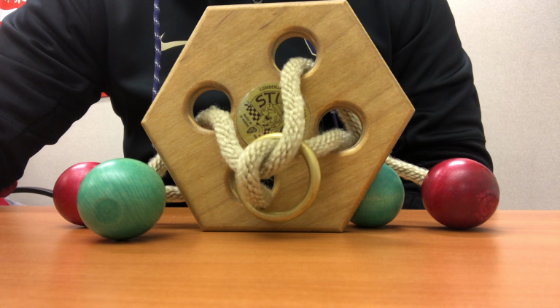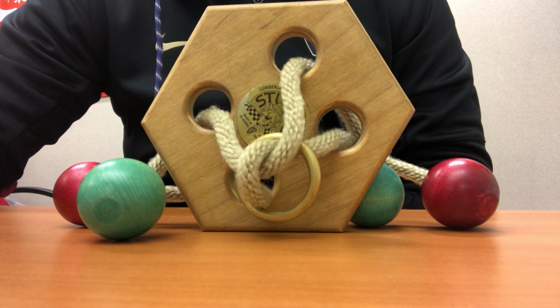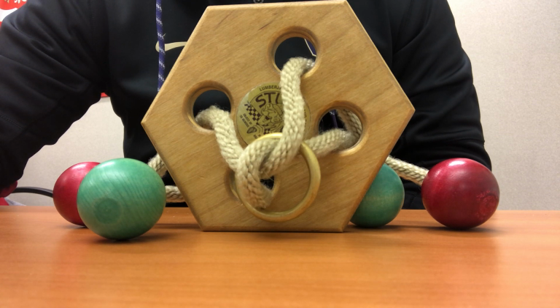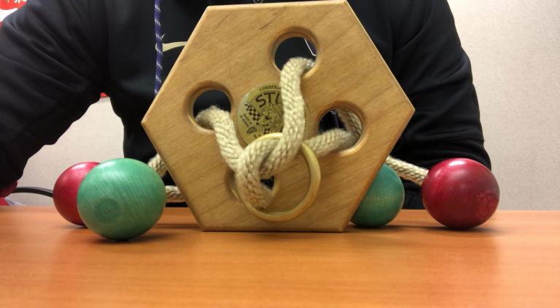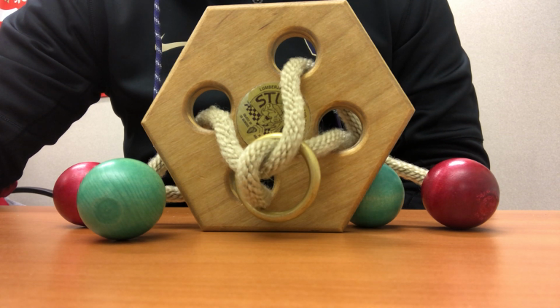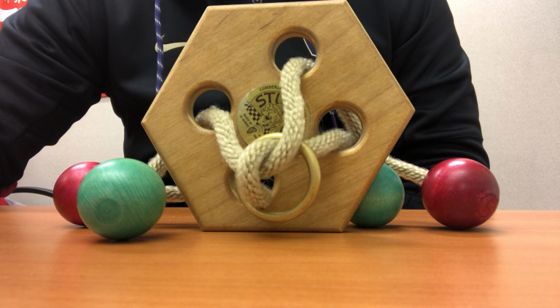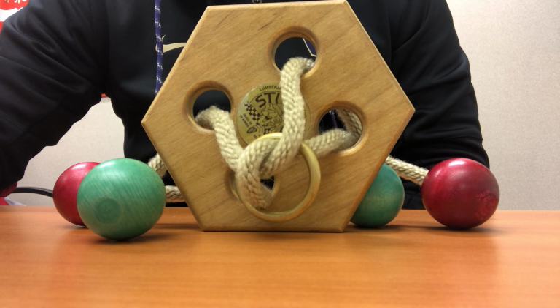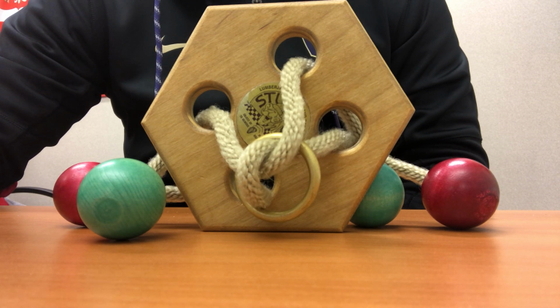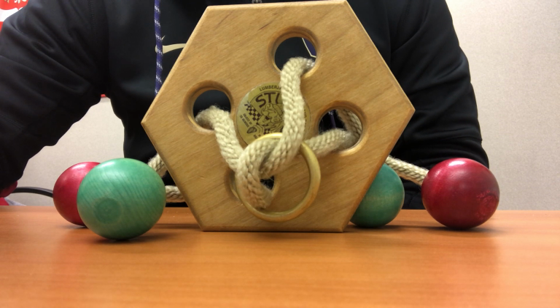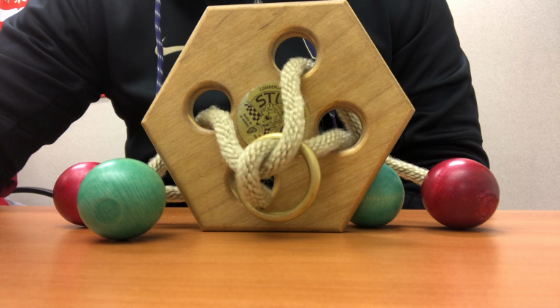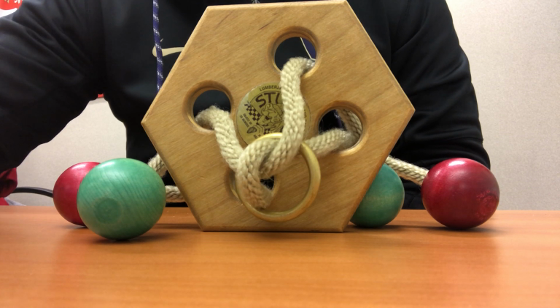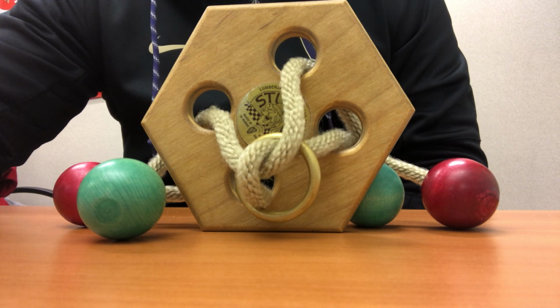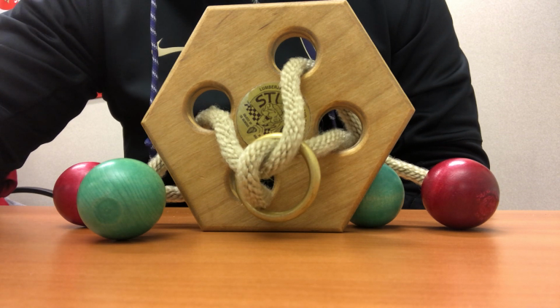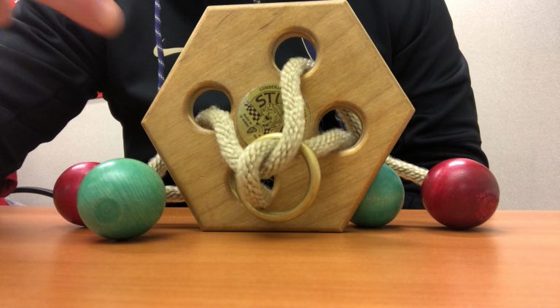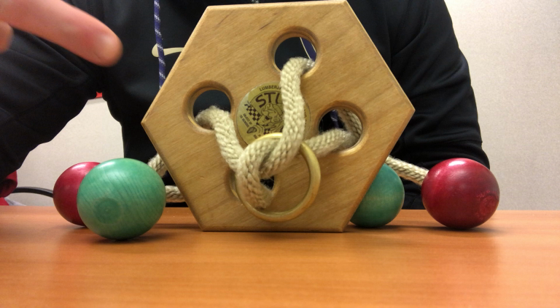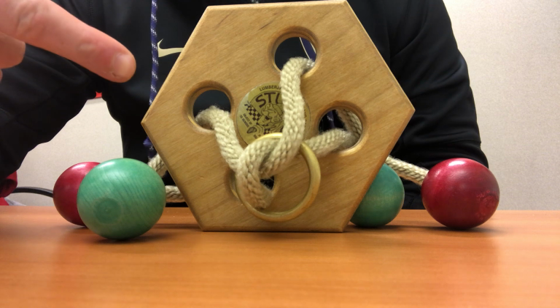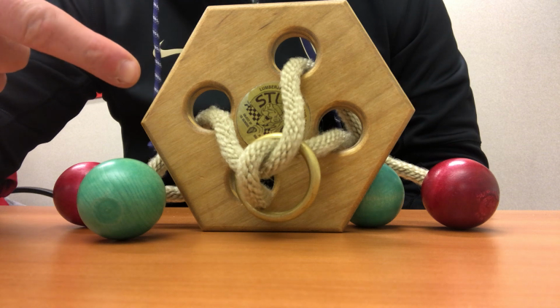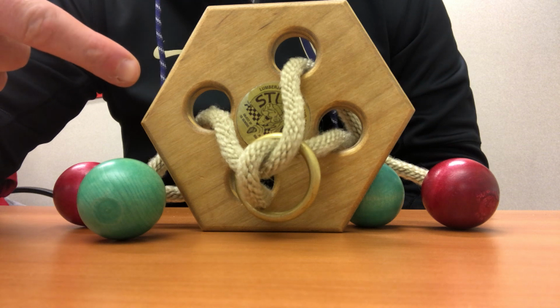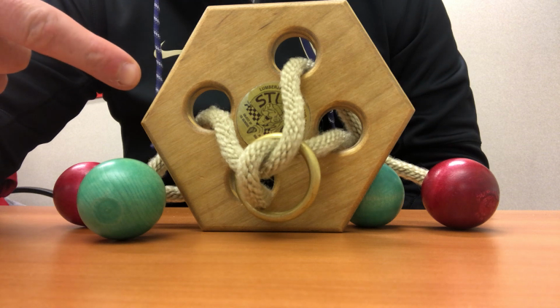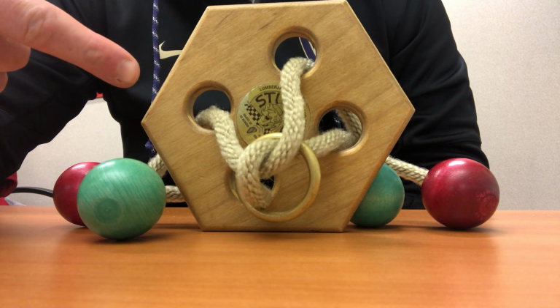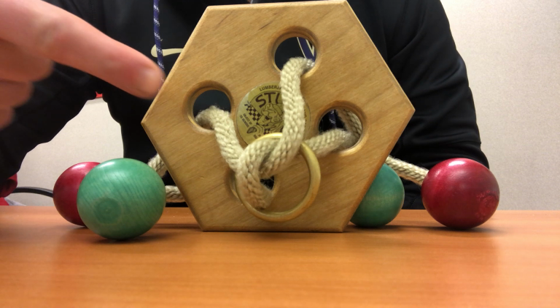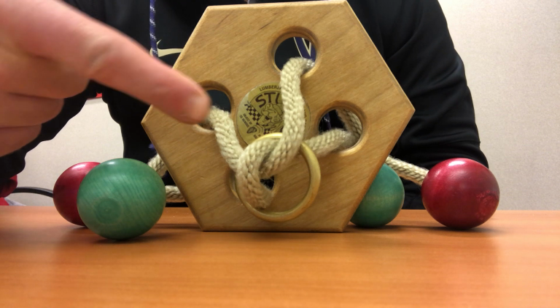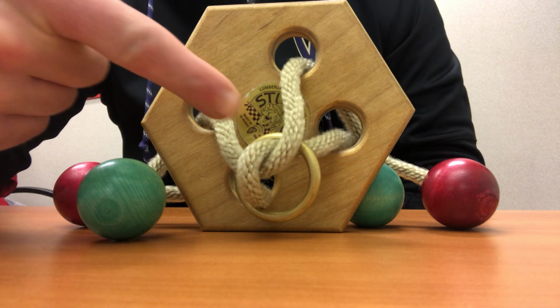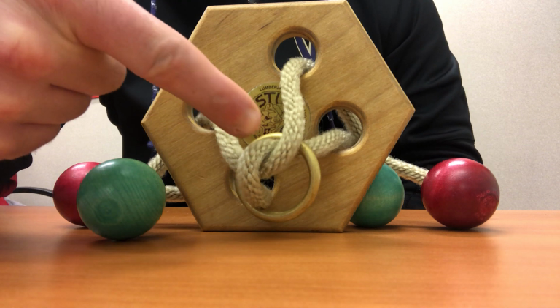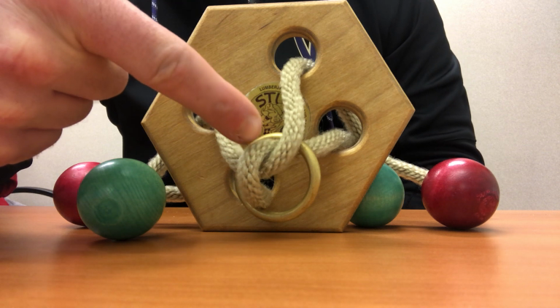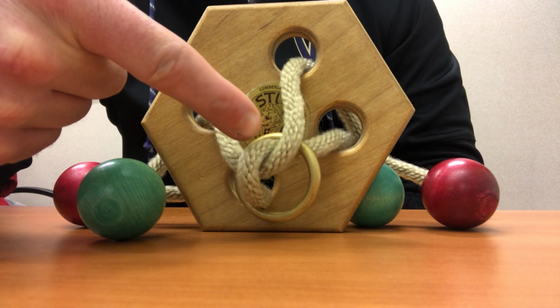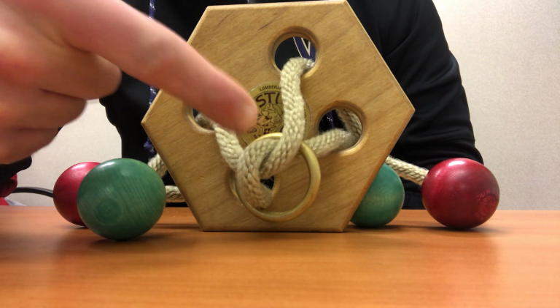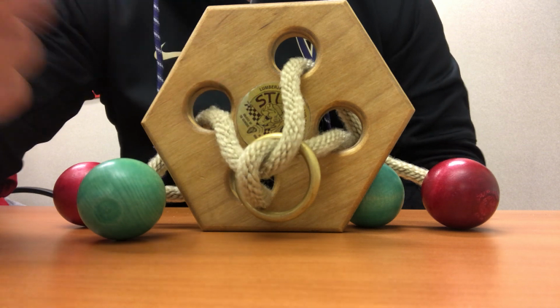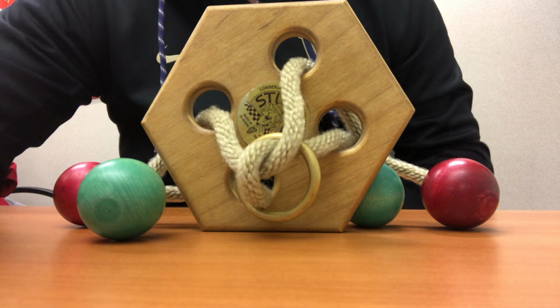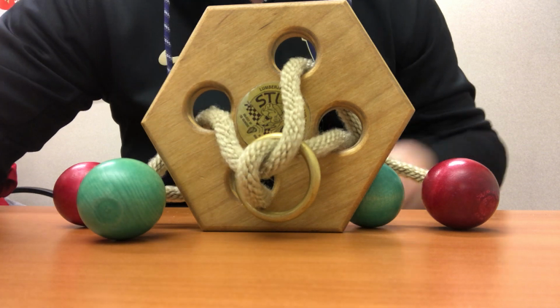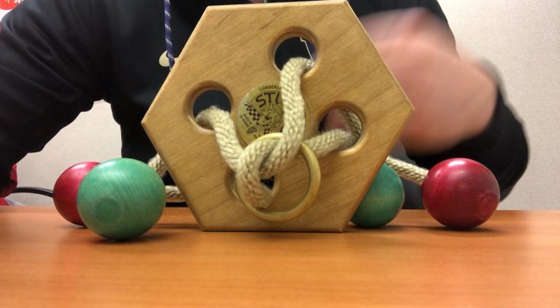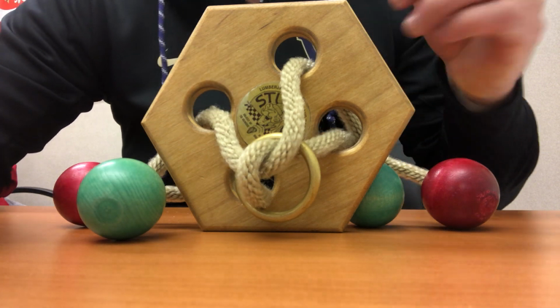Back at it again. How do we get the ring off? Let me show you.